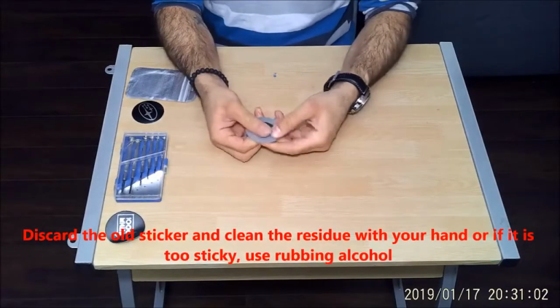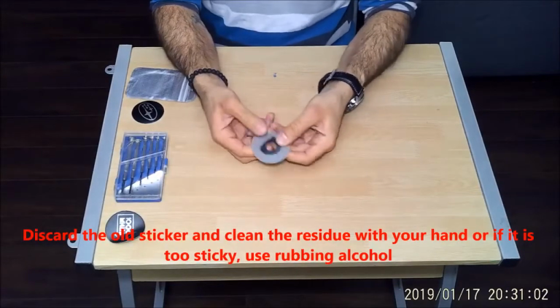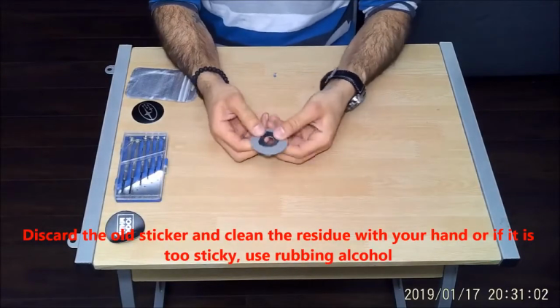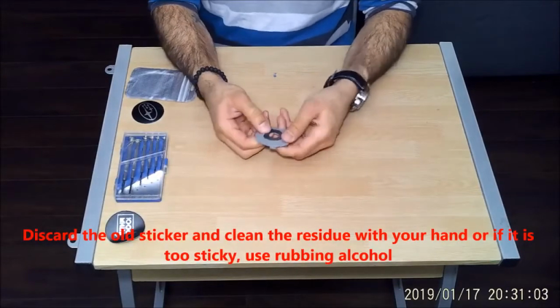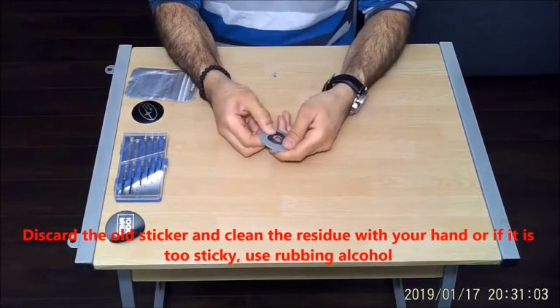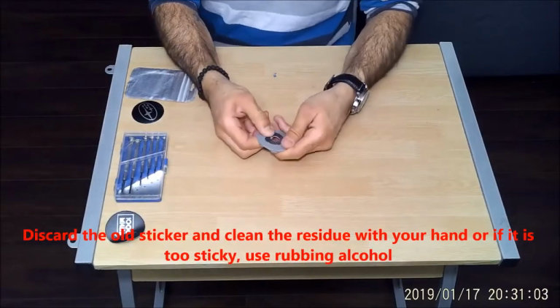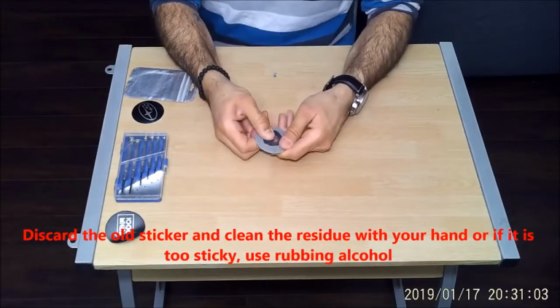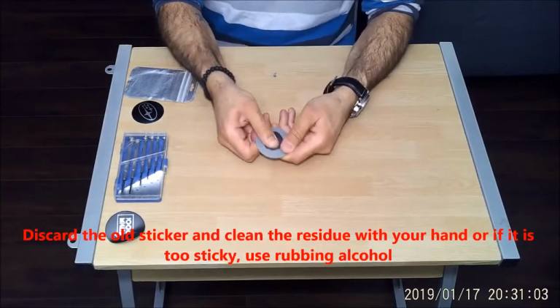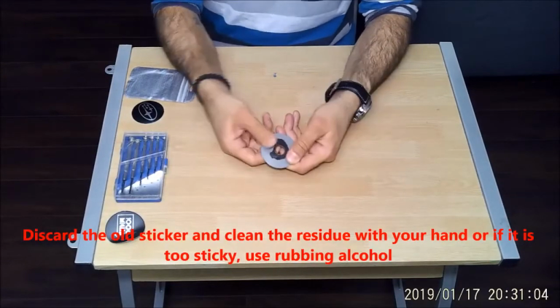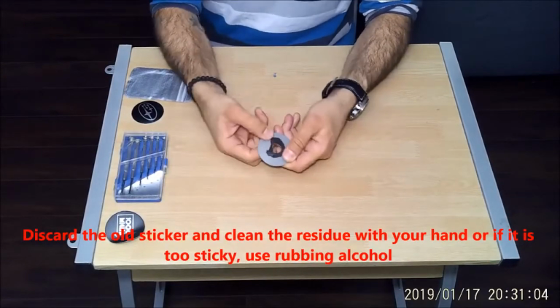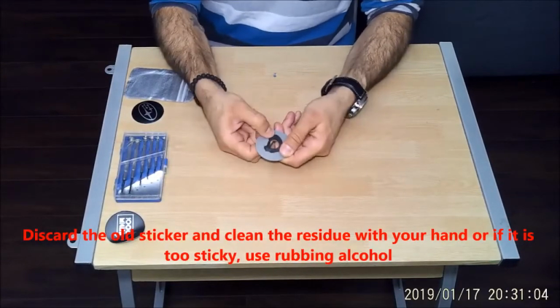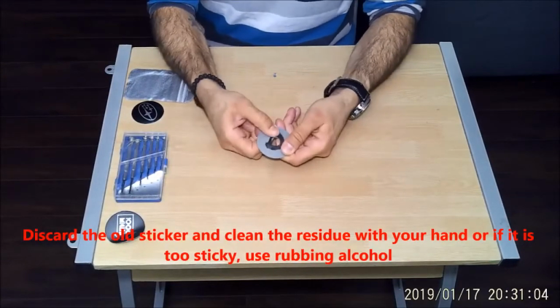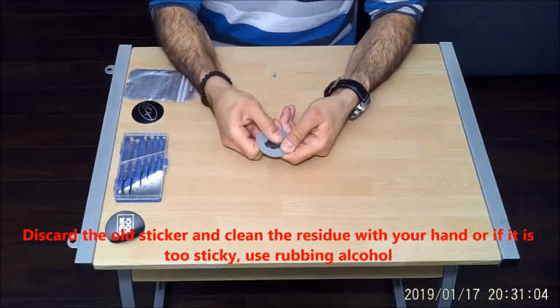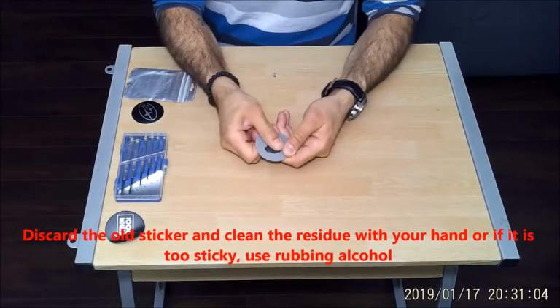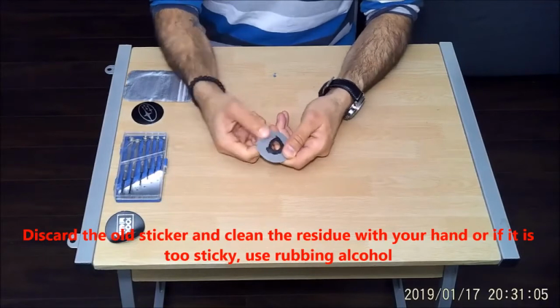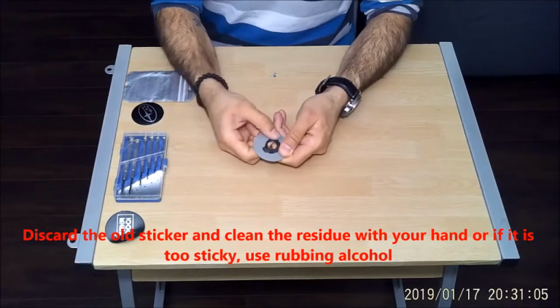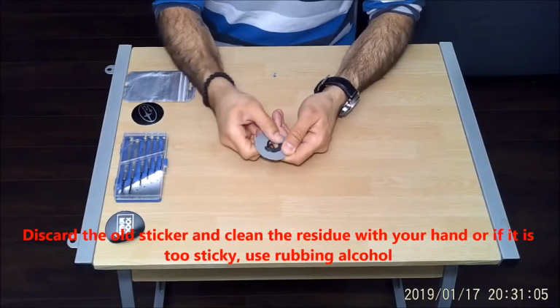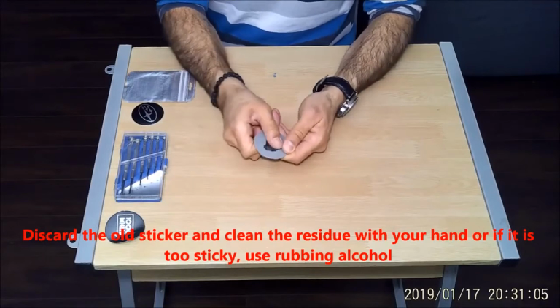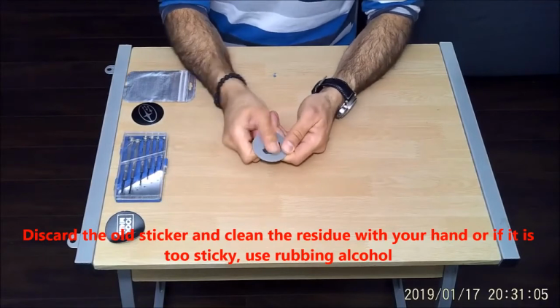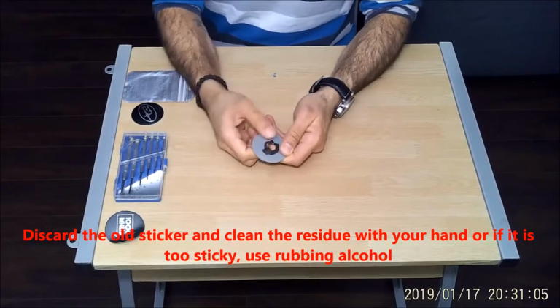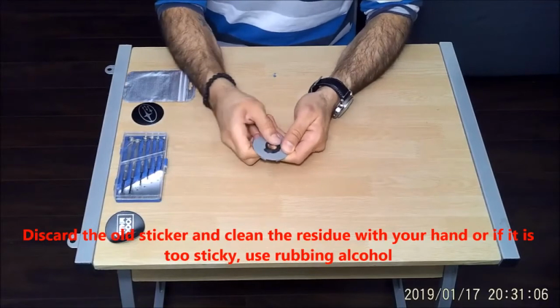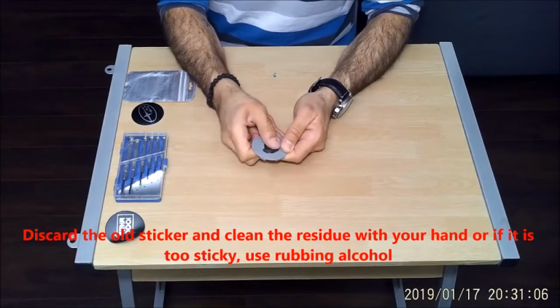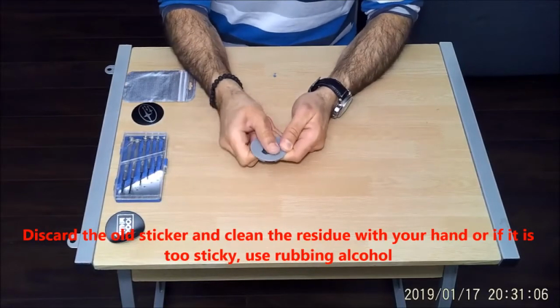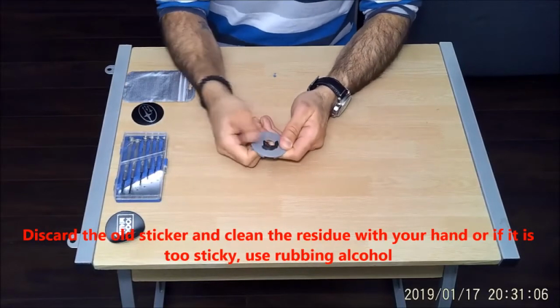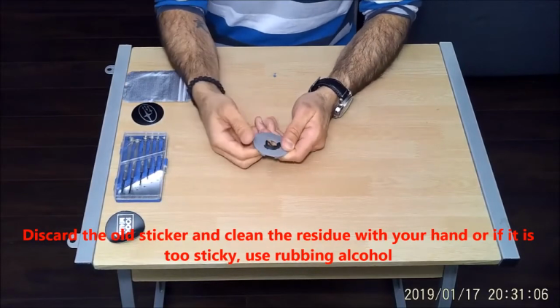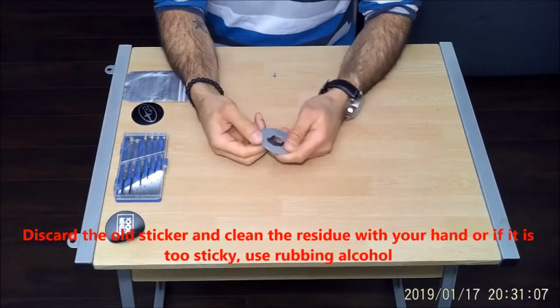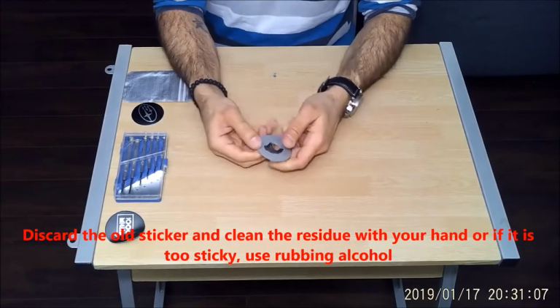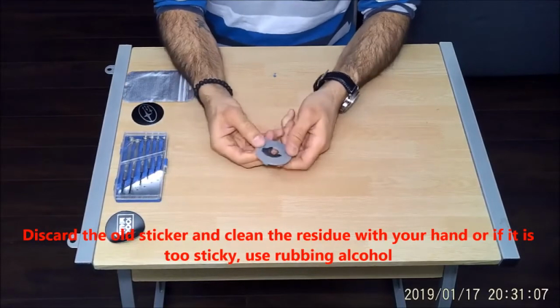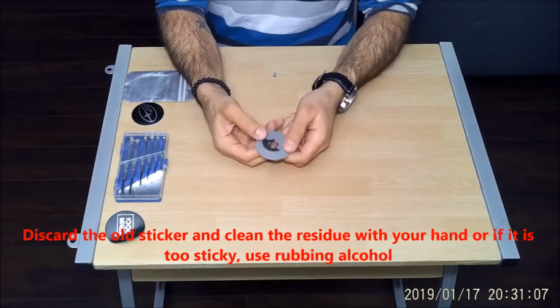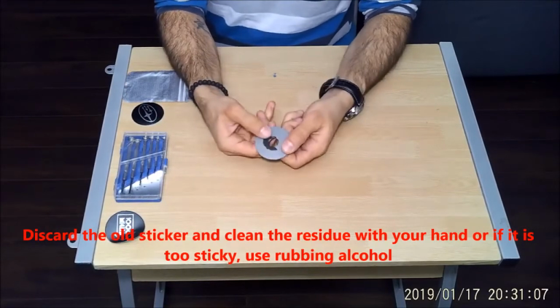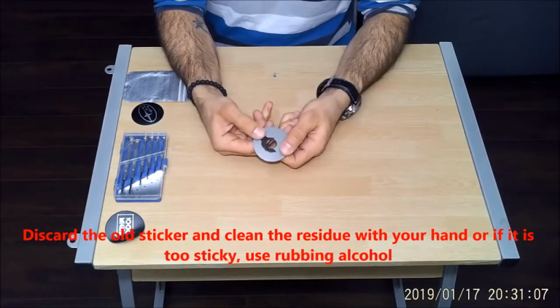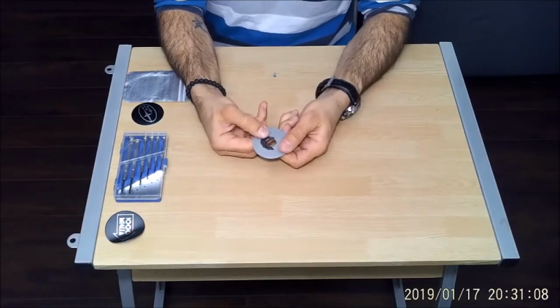Discard the old sticker and clean the residue with your hand. Or if it is too sticky, use rubbing alcohol.